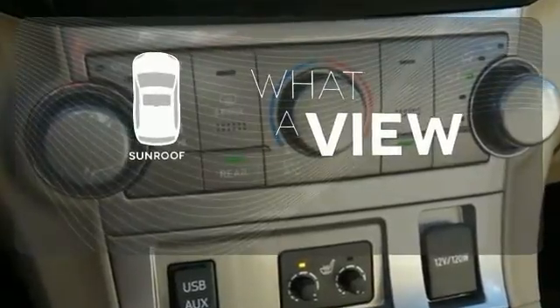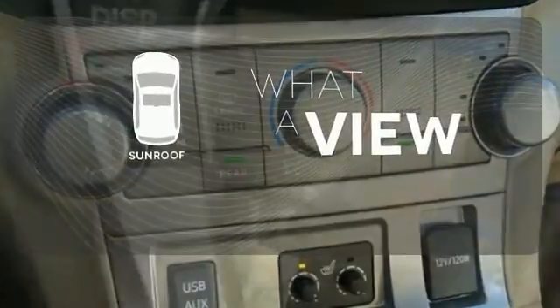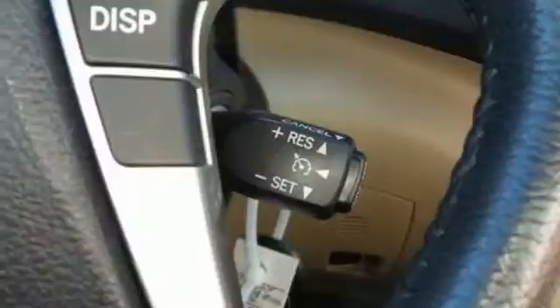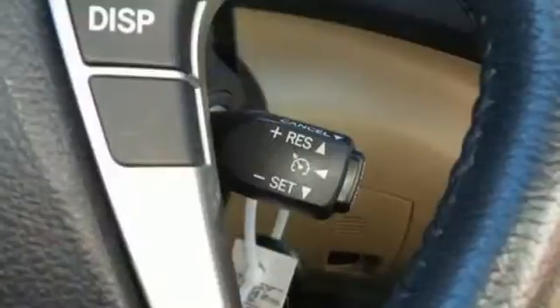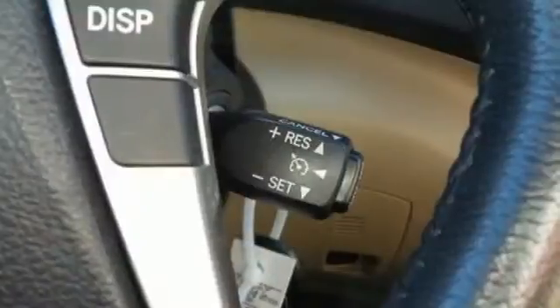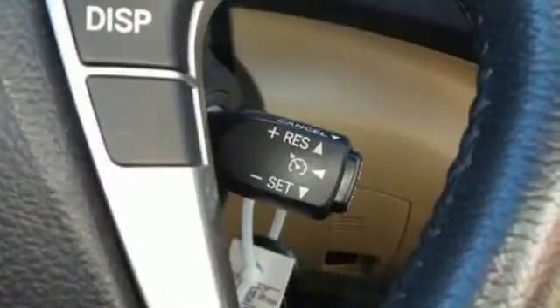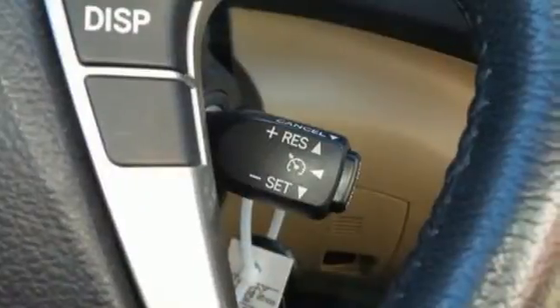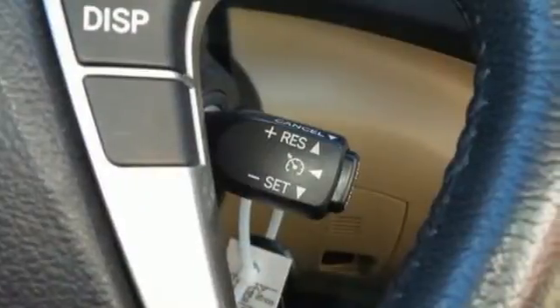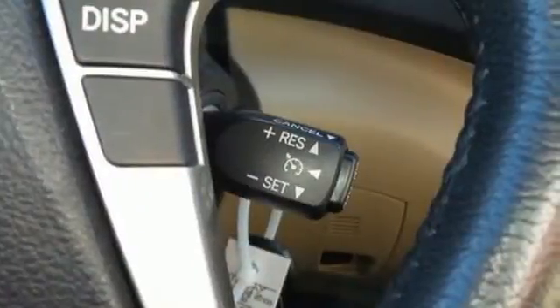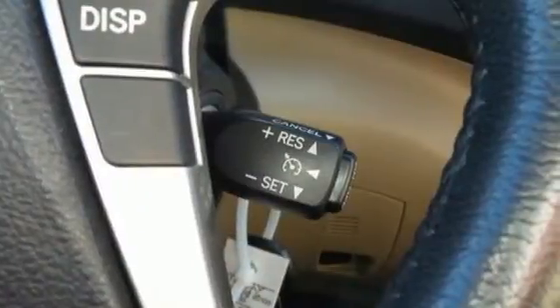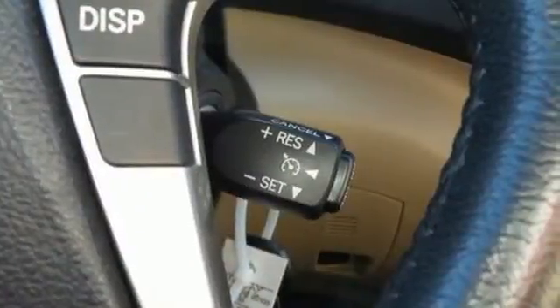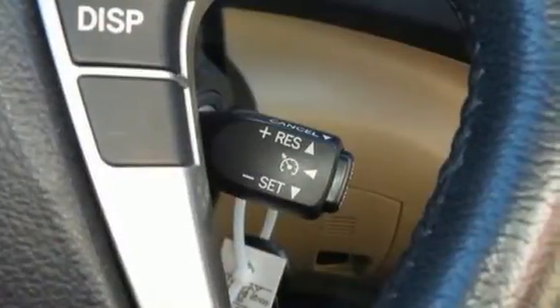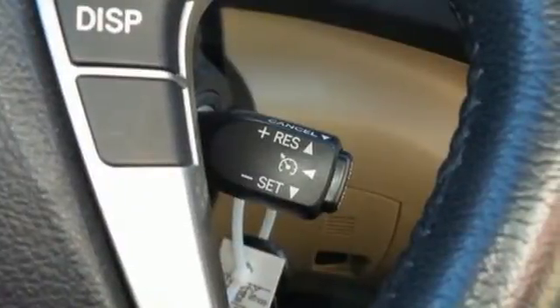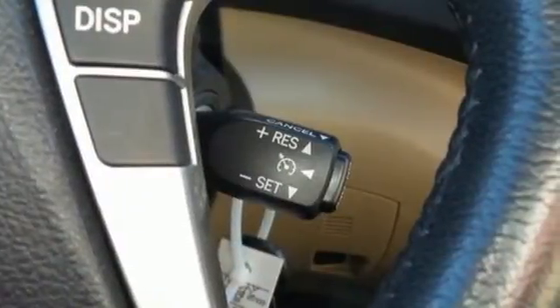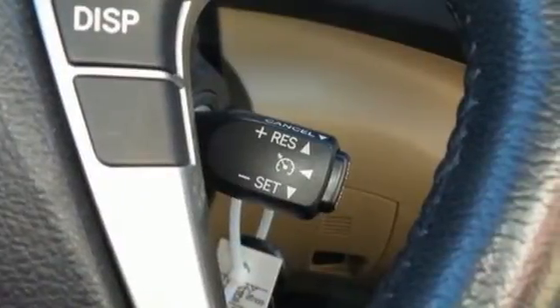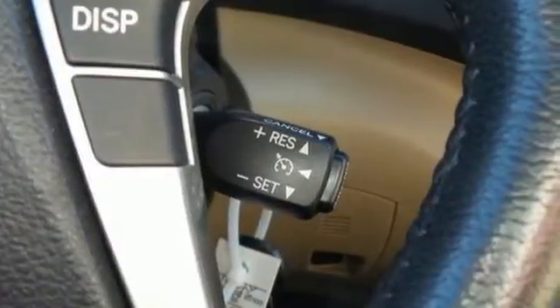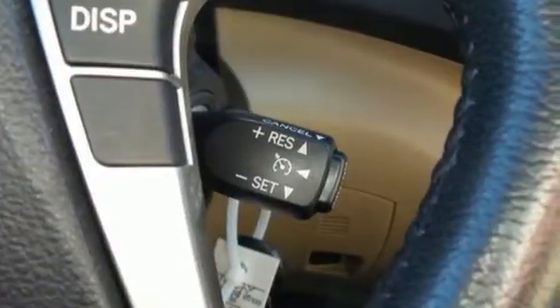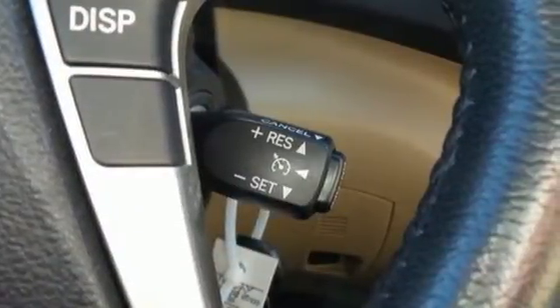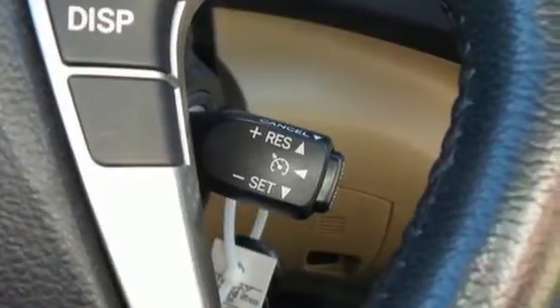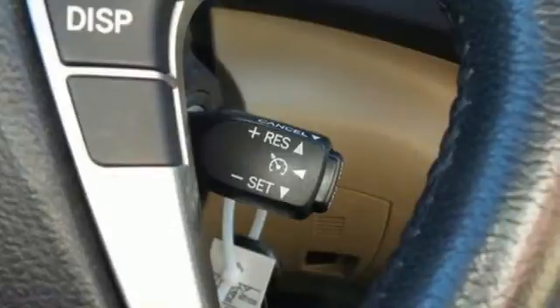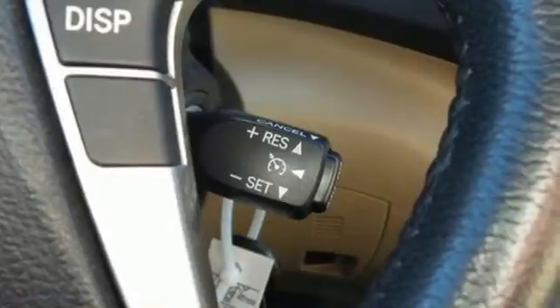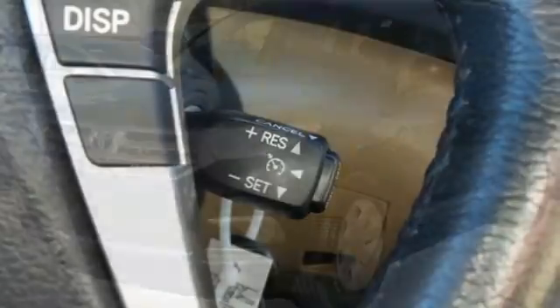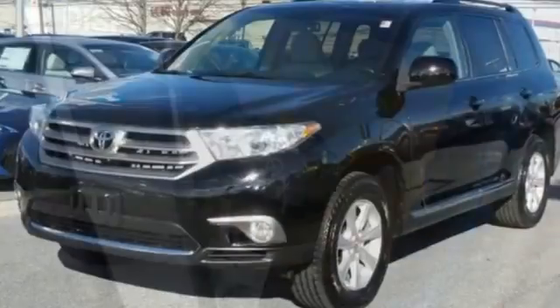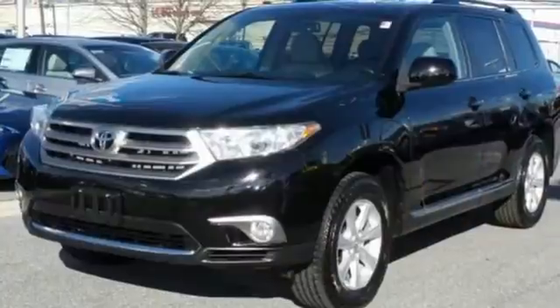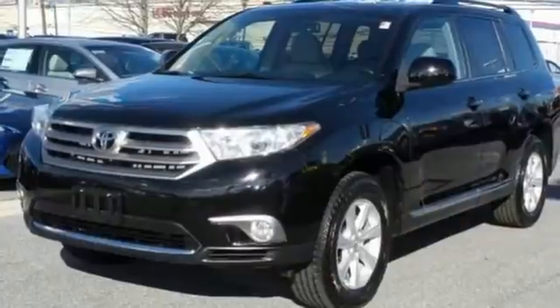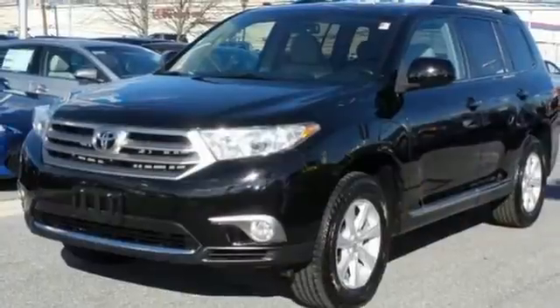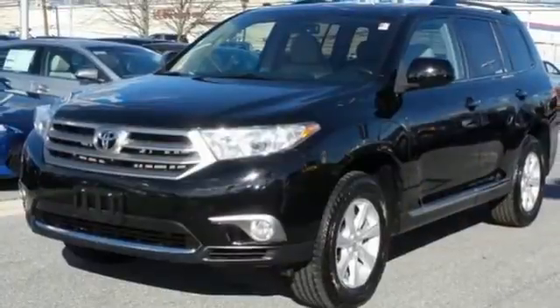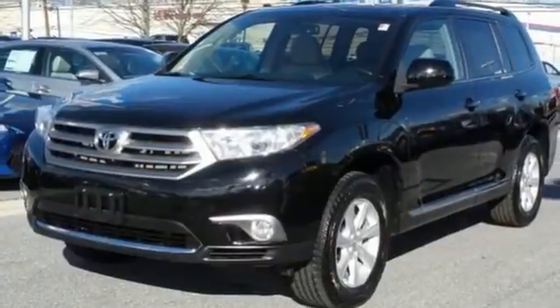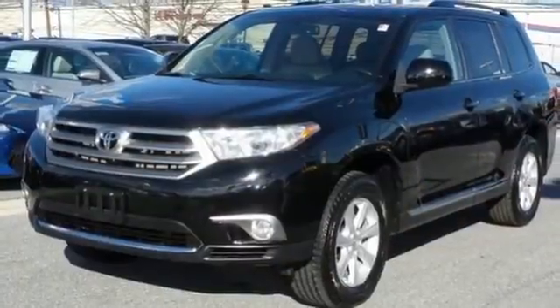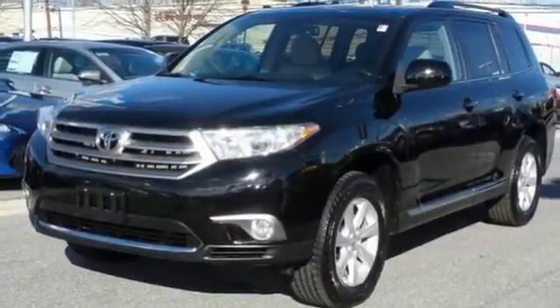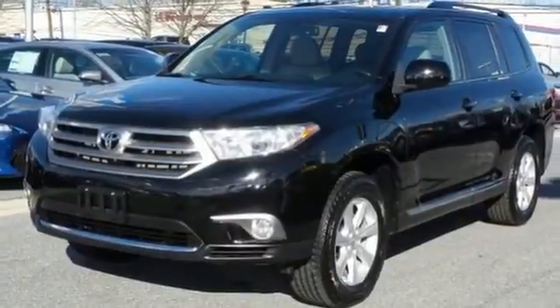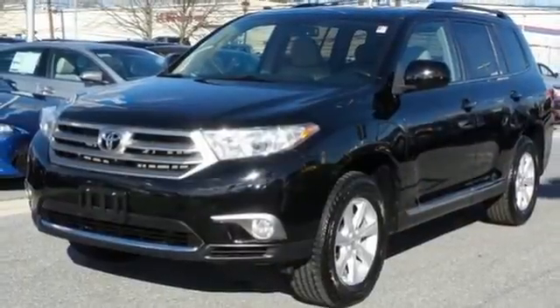You will be amazed by the versatility of this 2013 Highlander. Come and see it today.